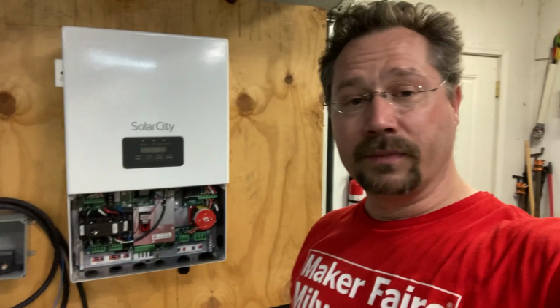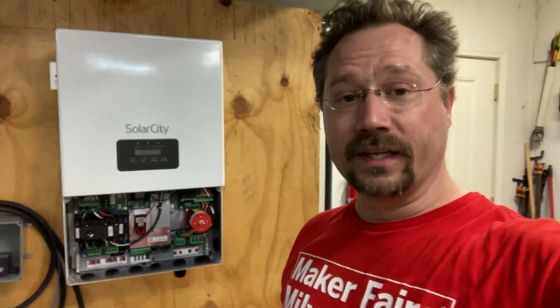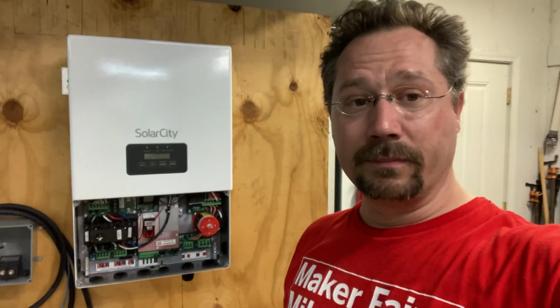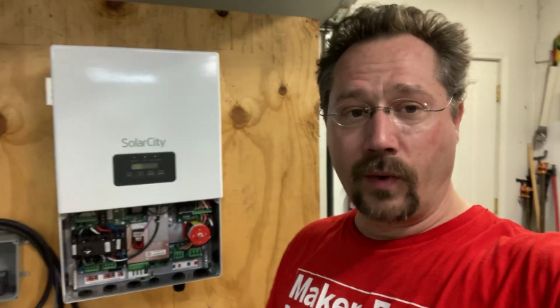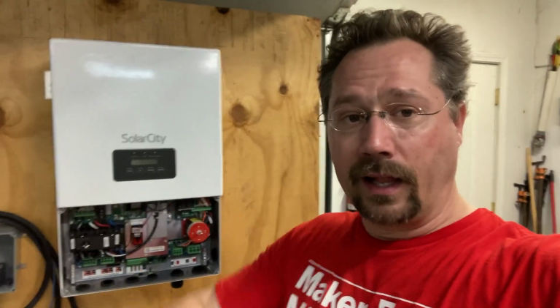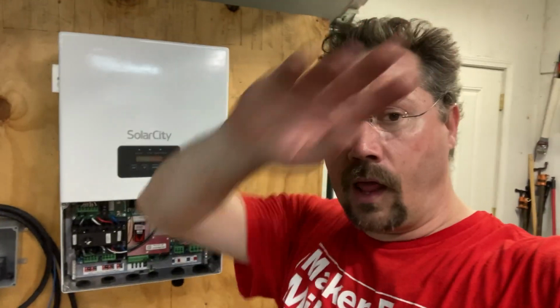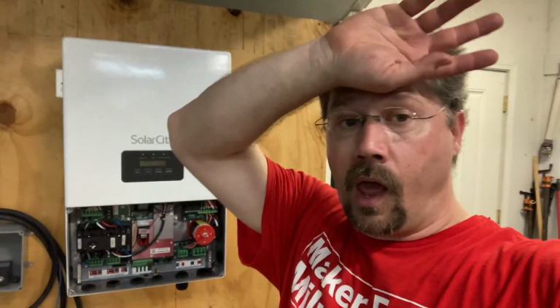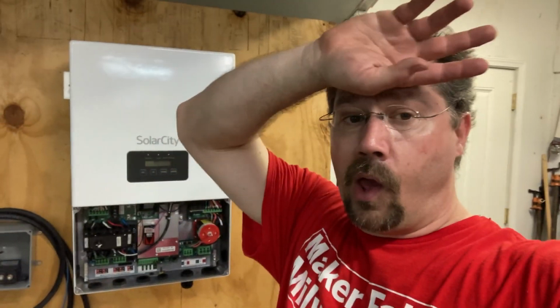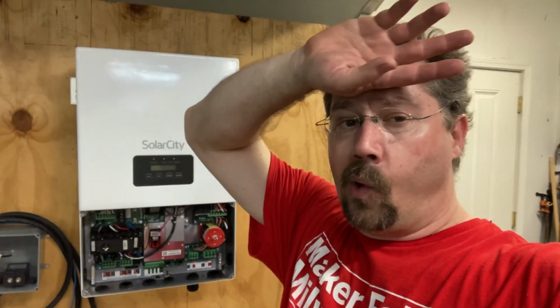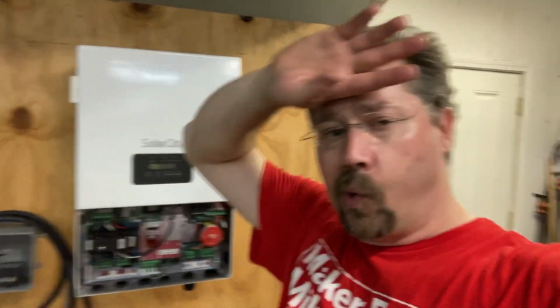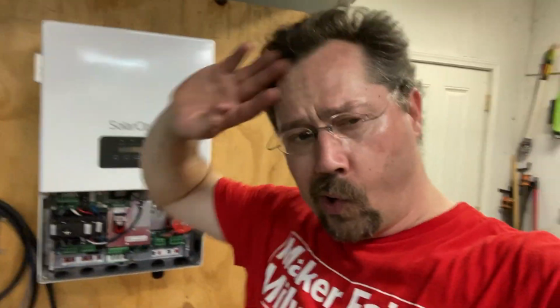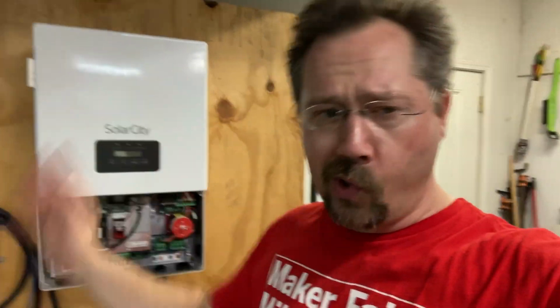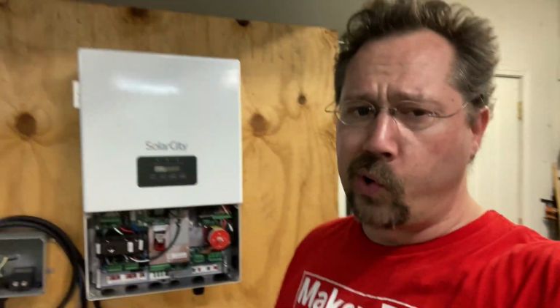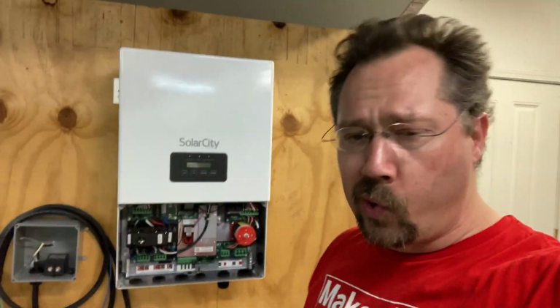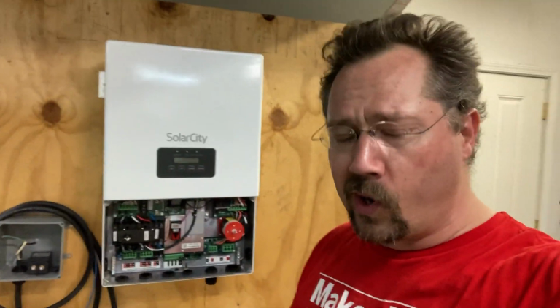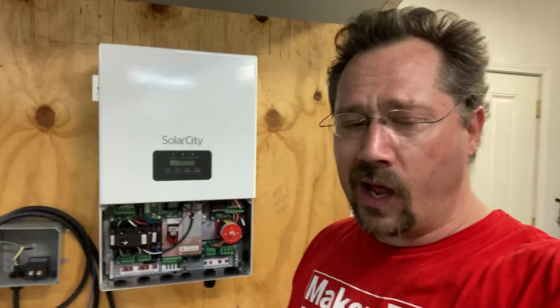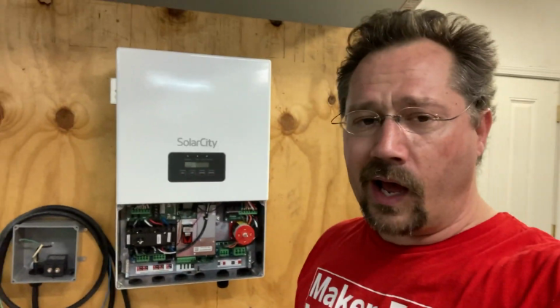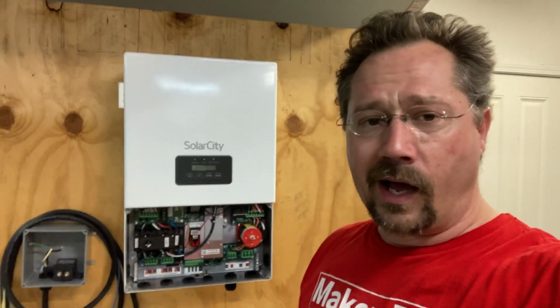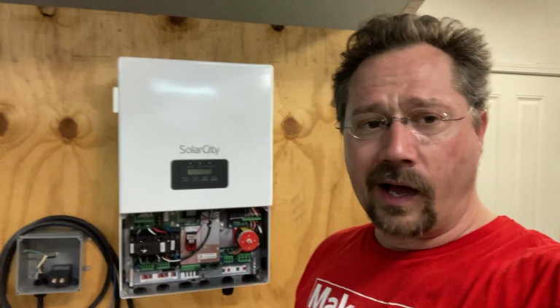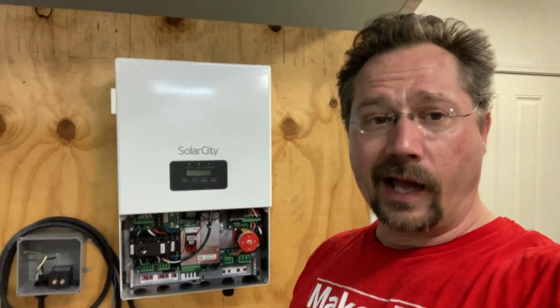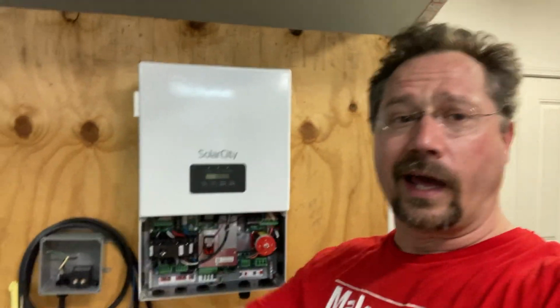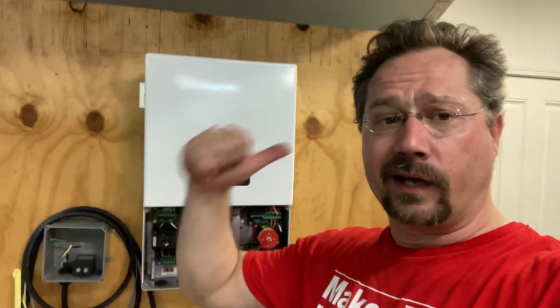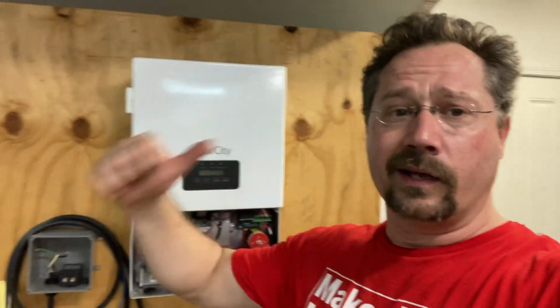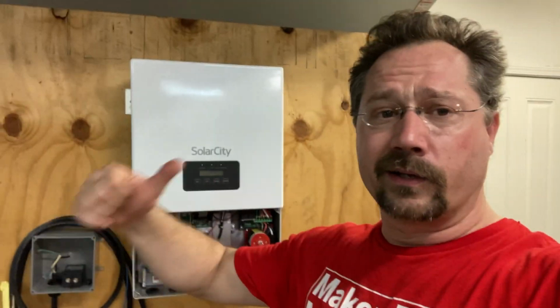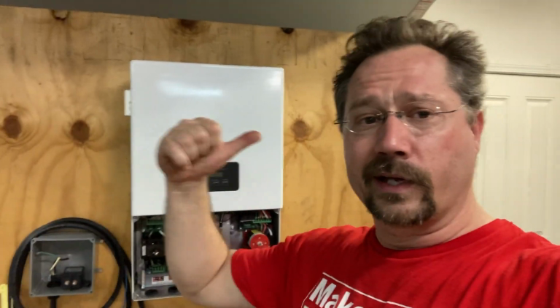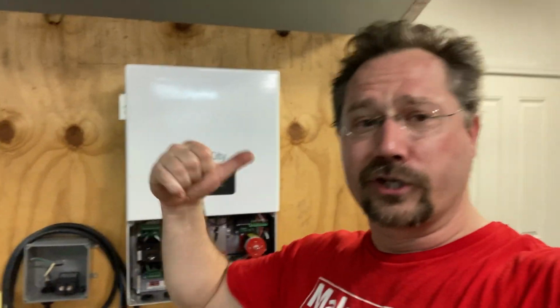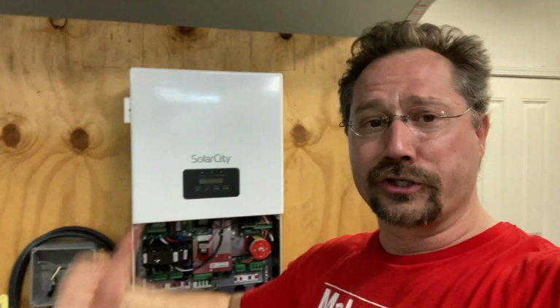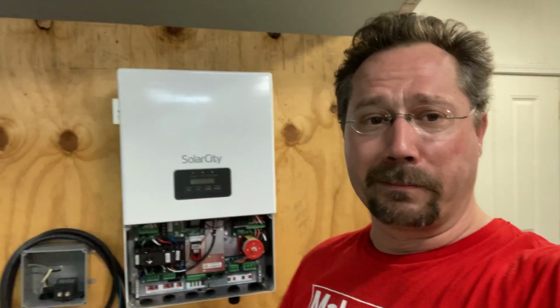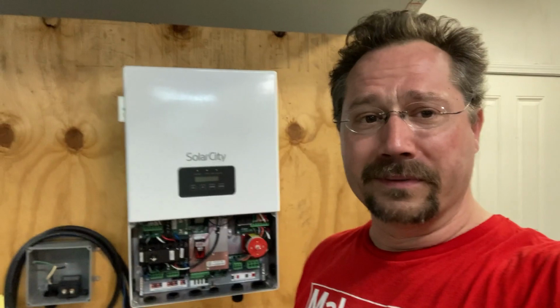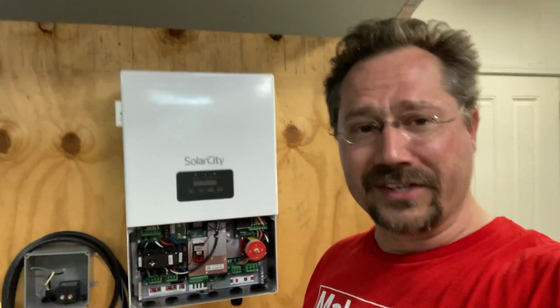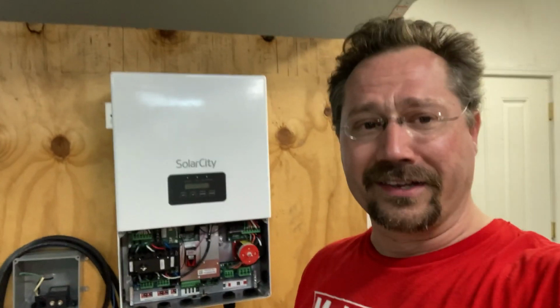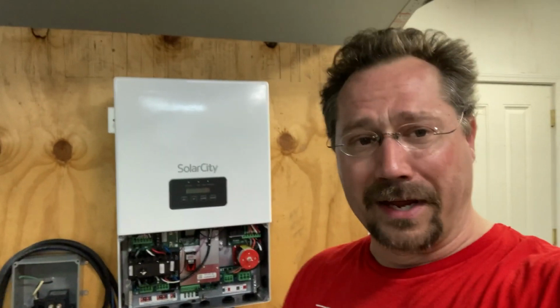But in the meanwhile, I gotta go get charged up. See you next time.